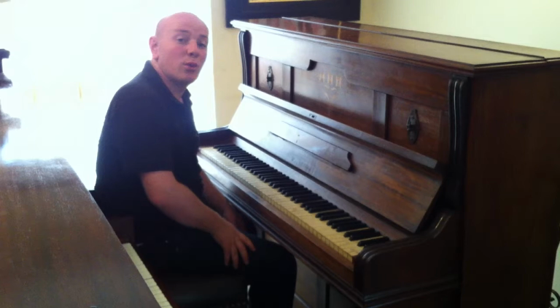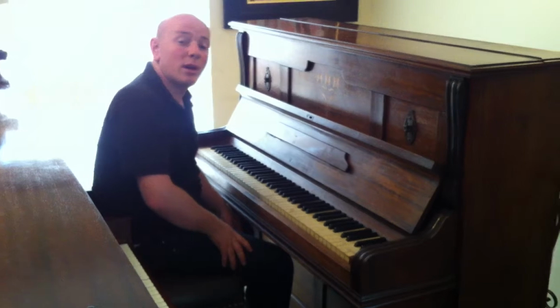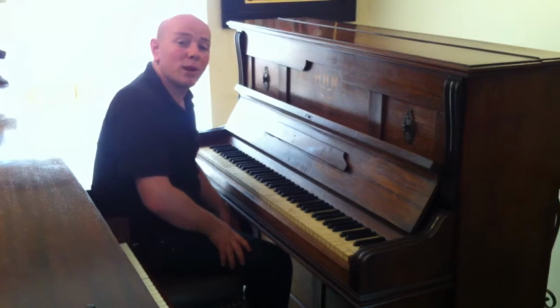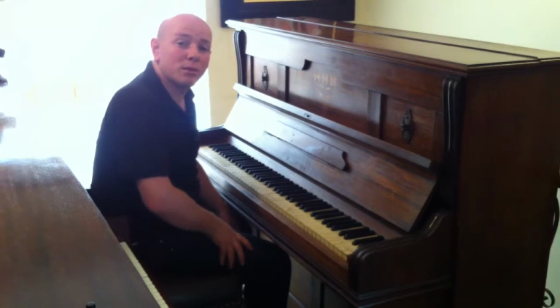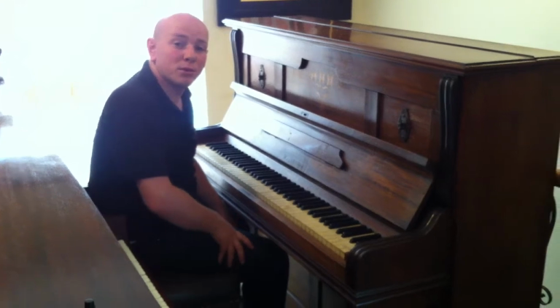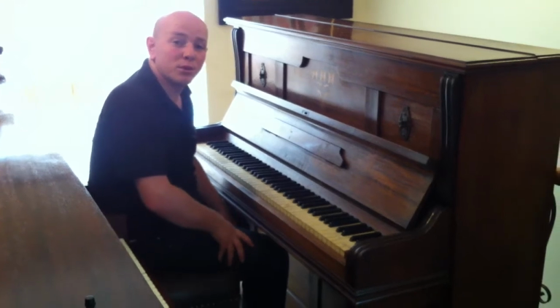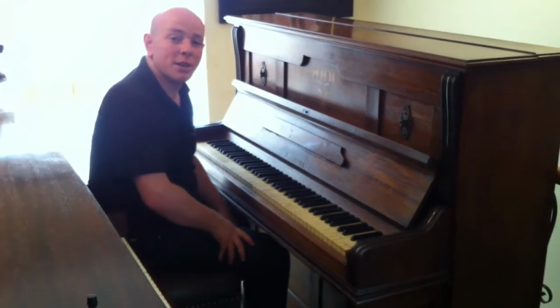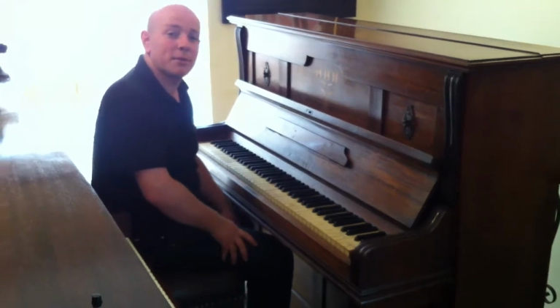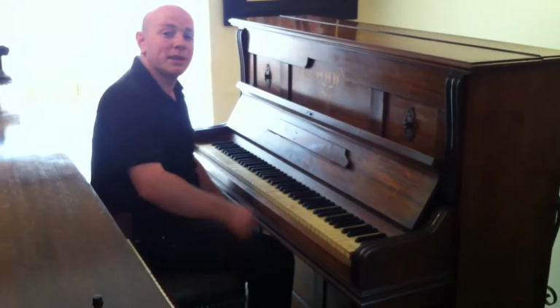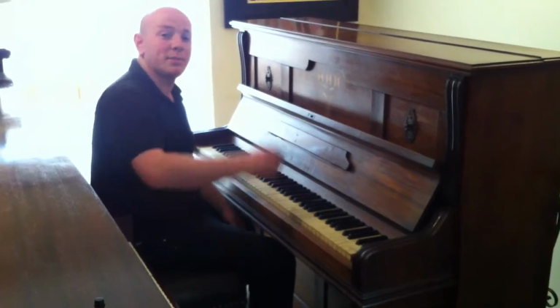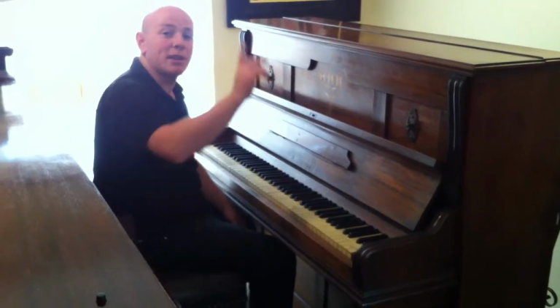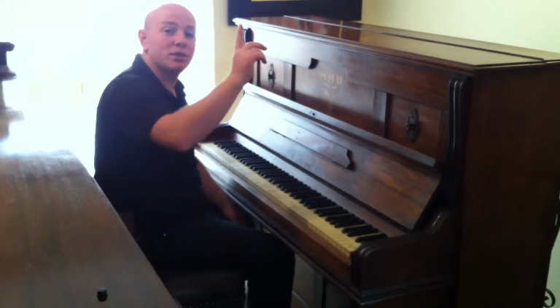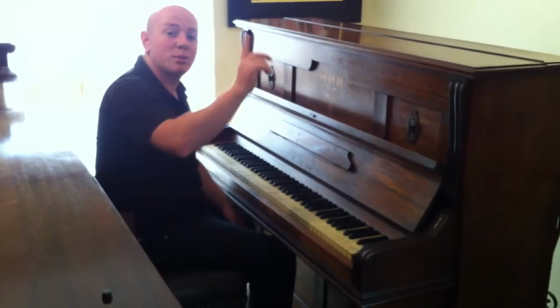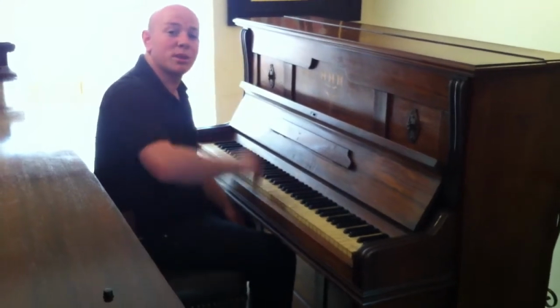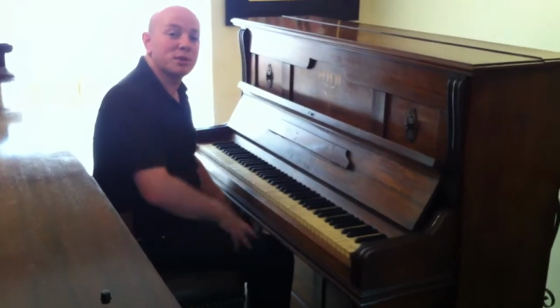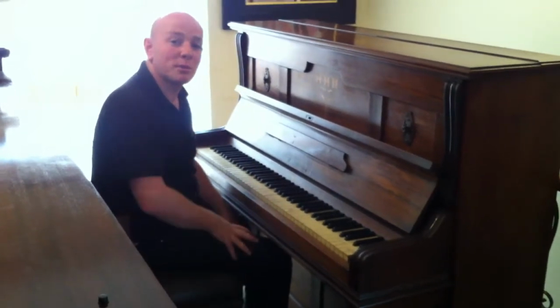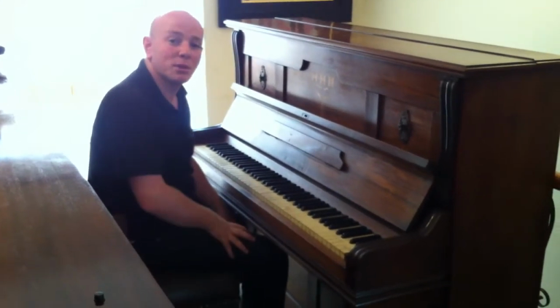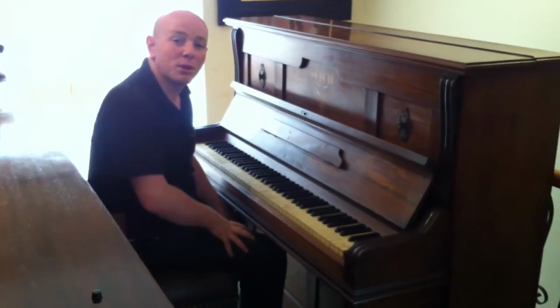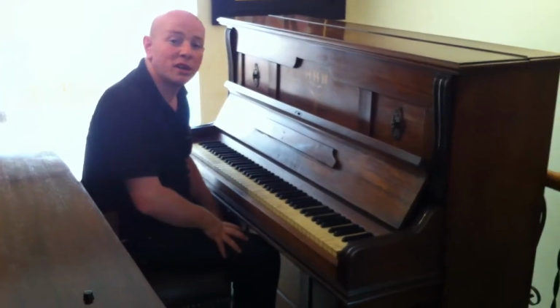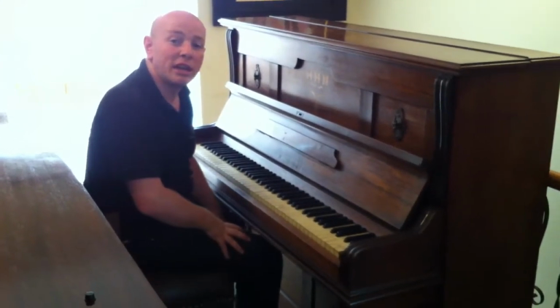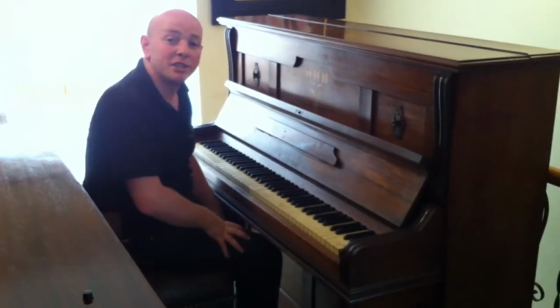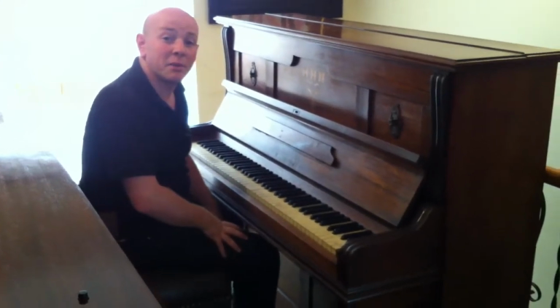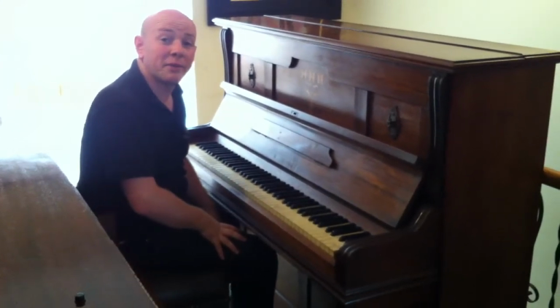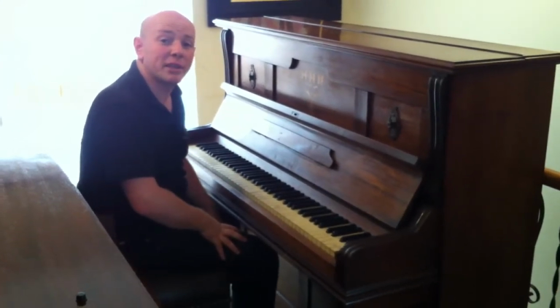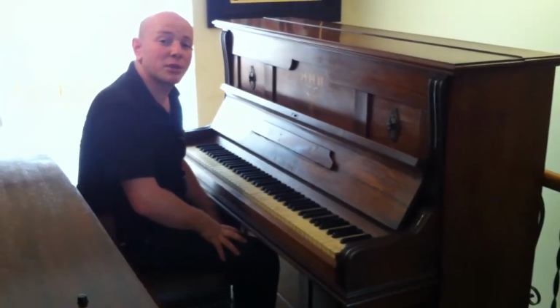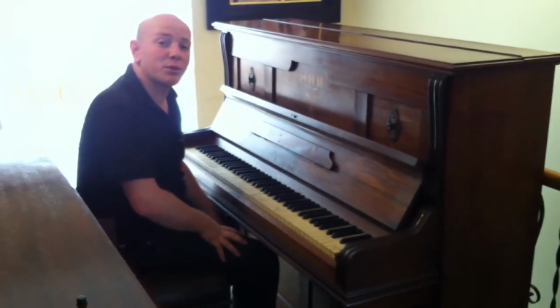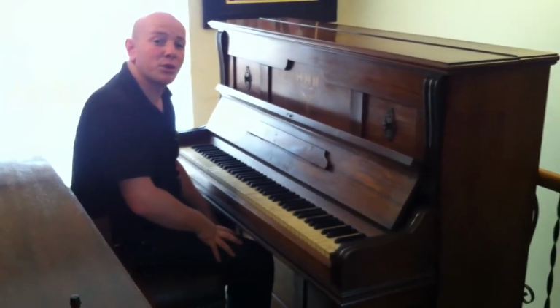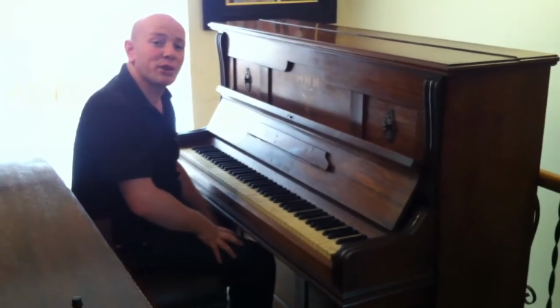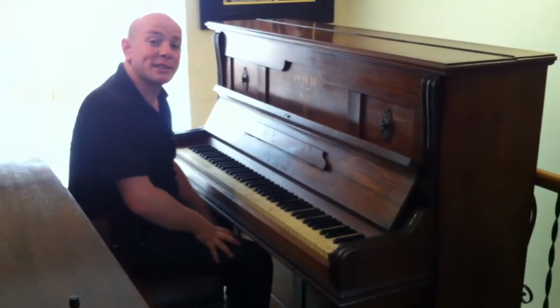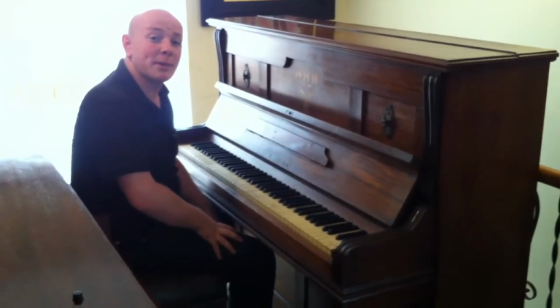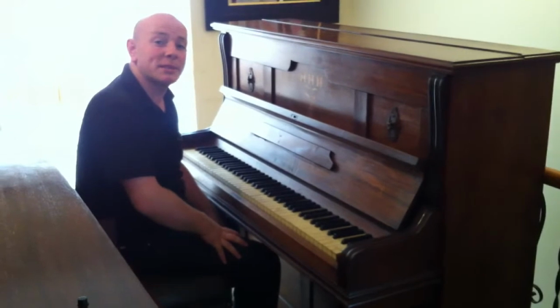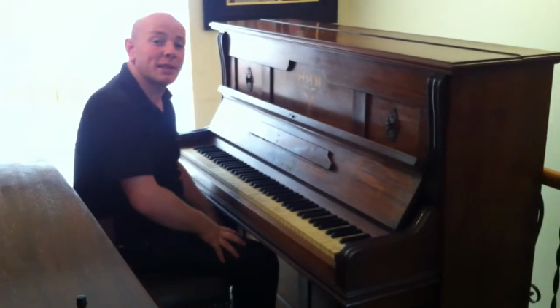Hello and welcome to Sherwood Phoenix Pianos. www.sherwoodphoenix.co.uk is our website.